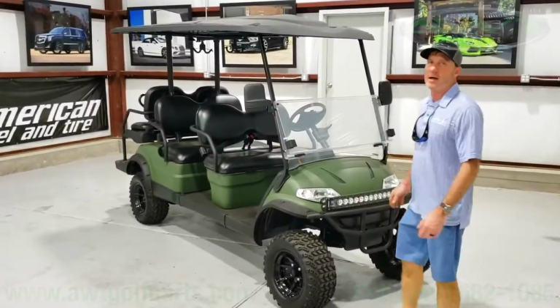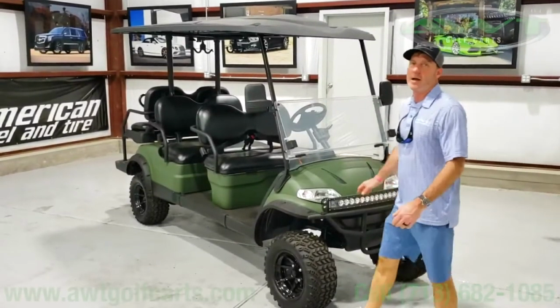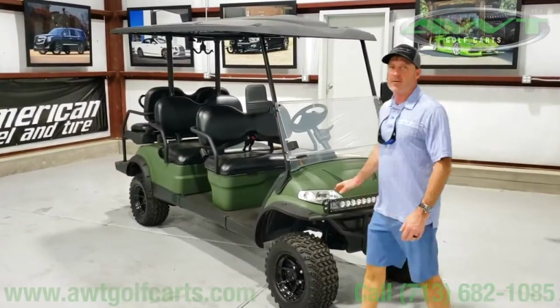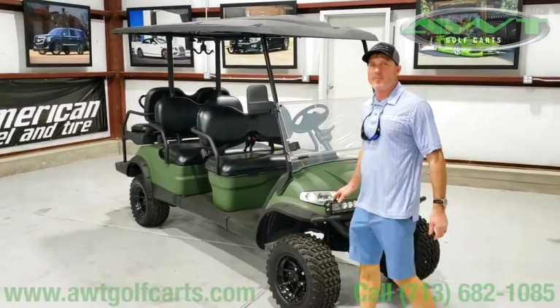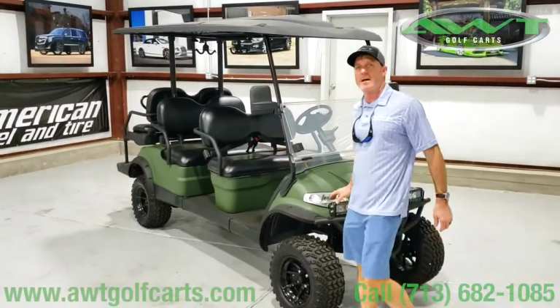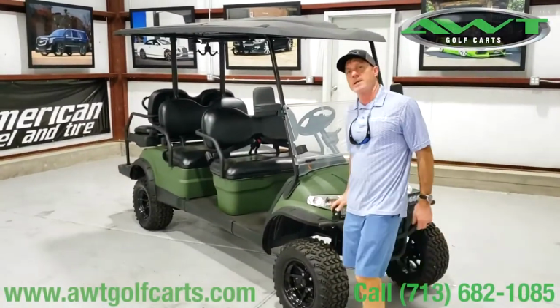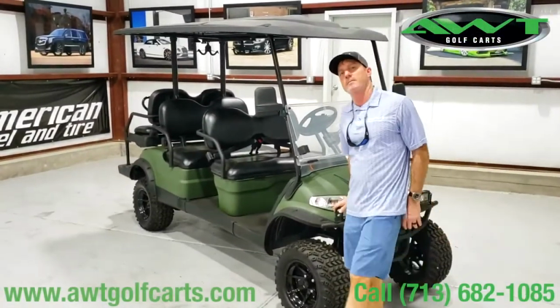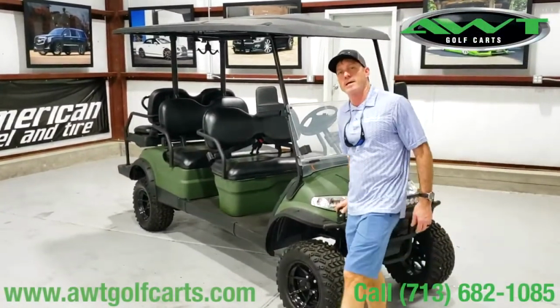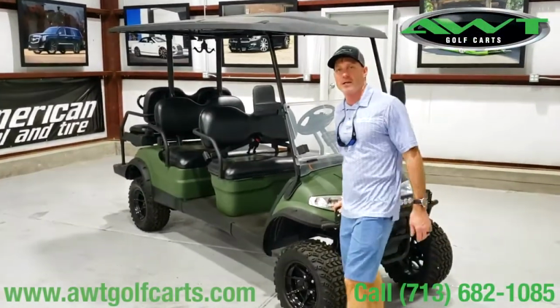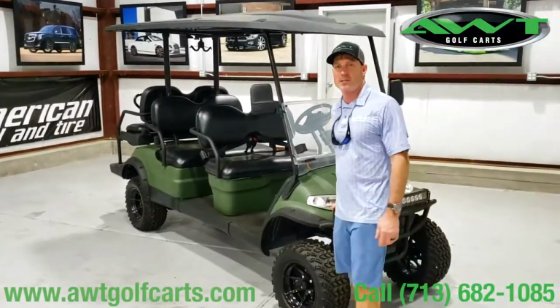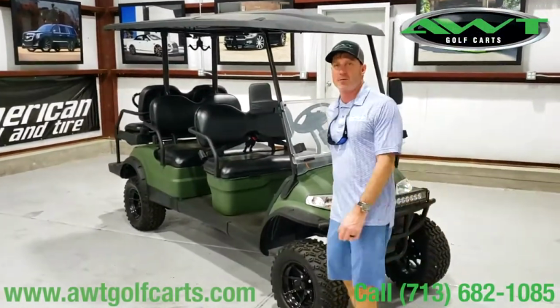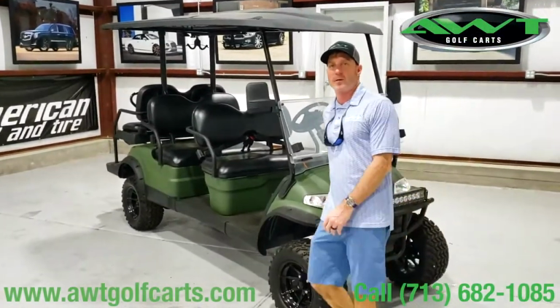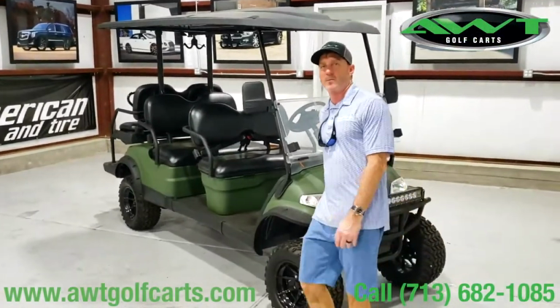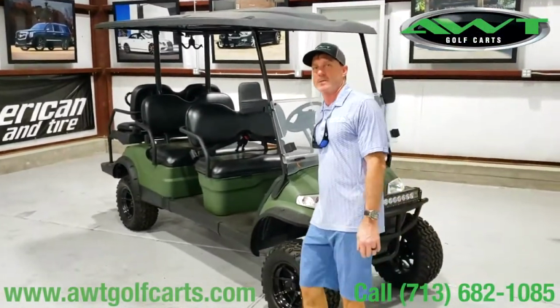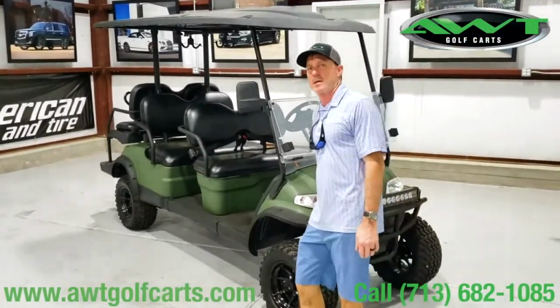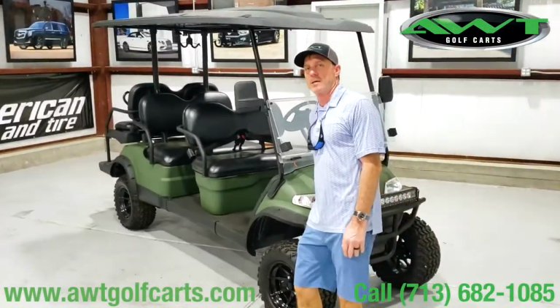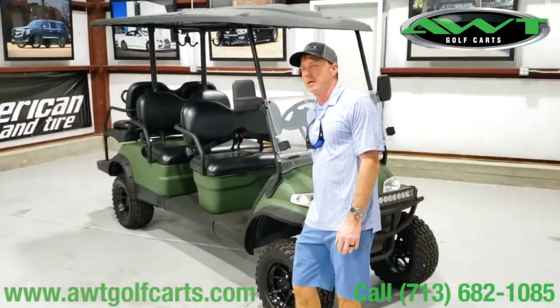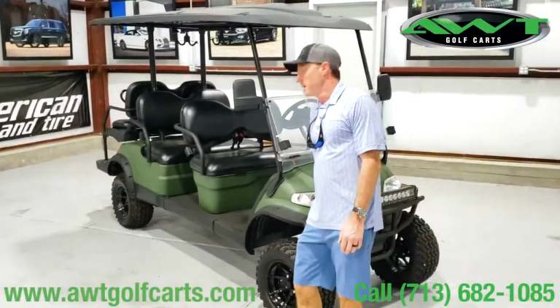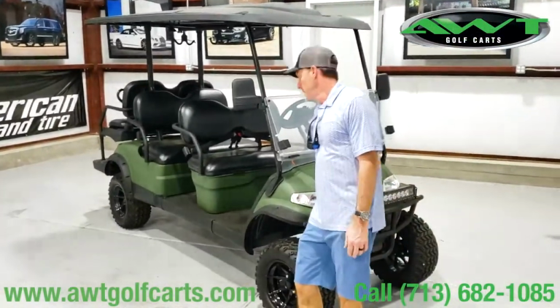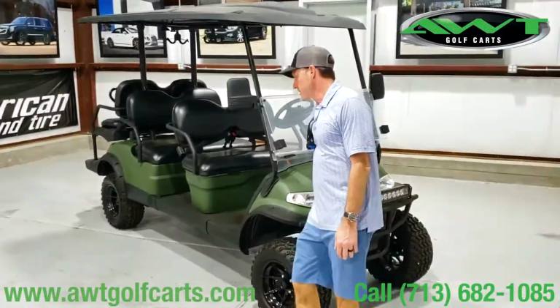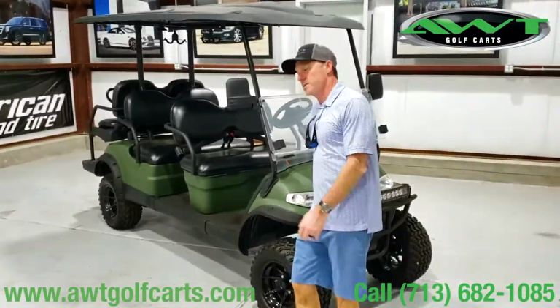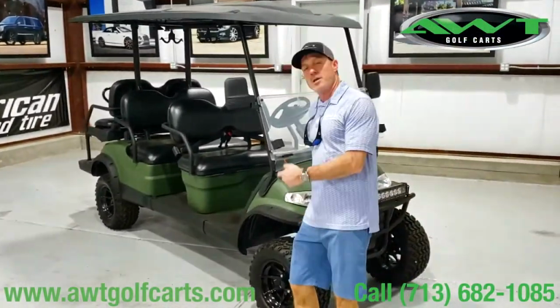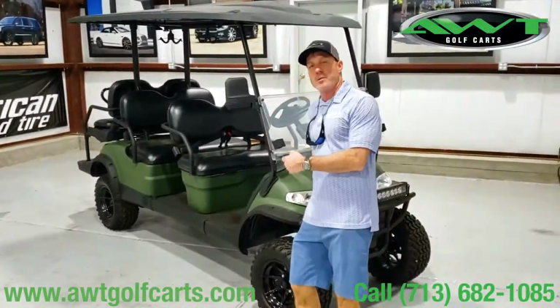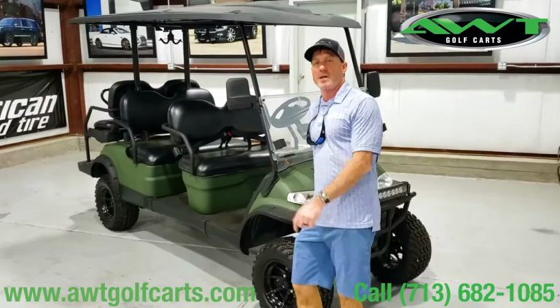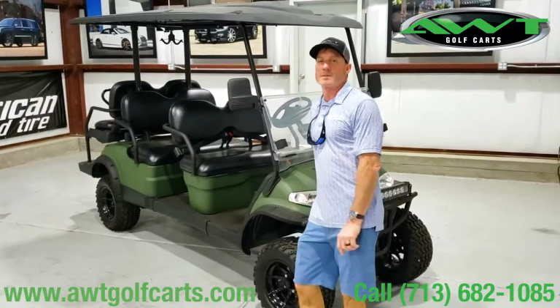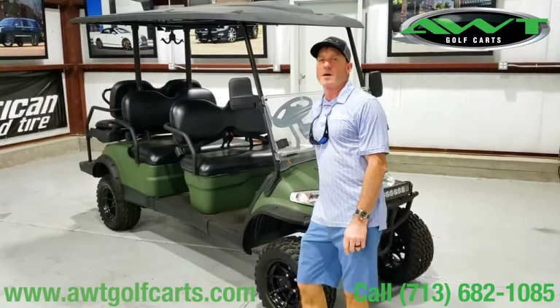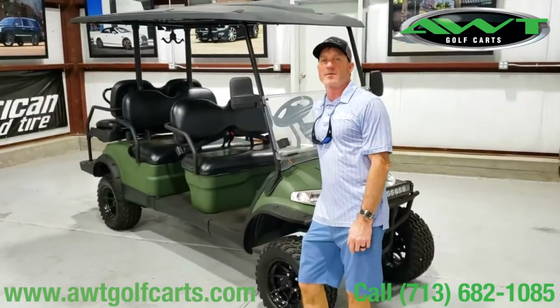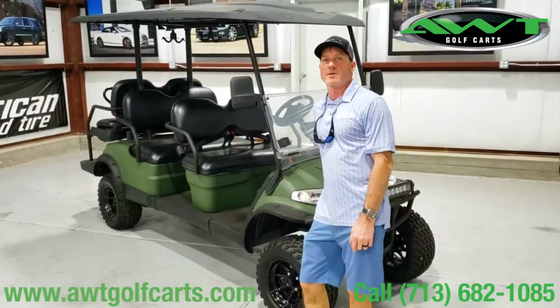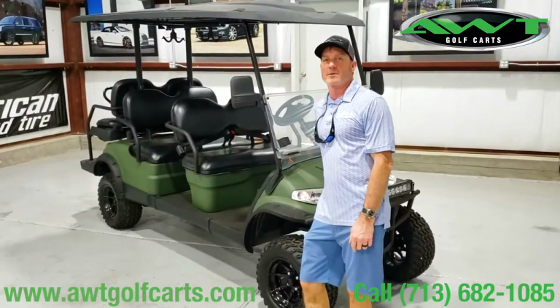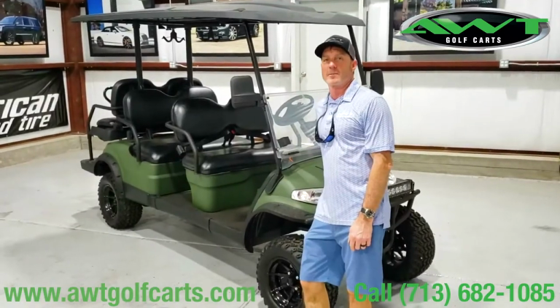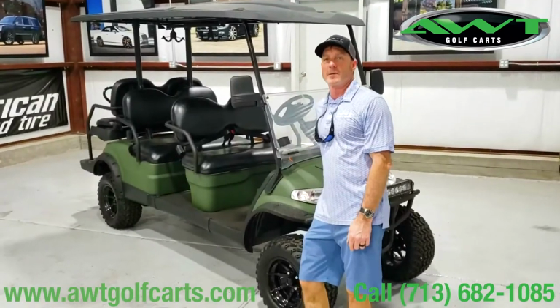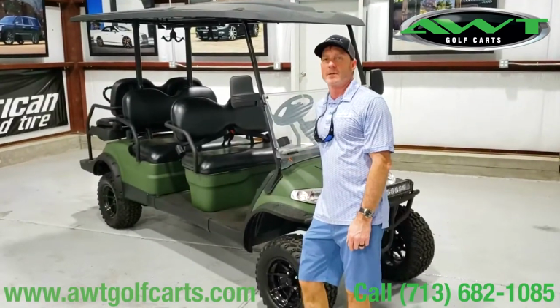Hey everybody, Mike Gust here with American One Tire. I'm just going to show you one of the custom golf carts that we built.